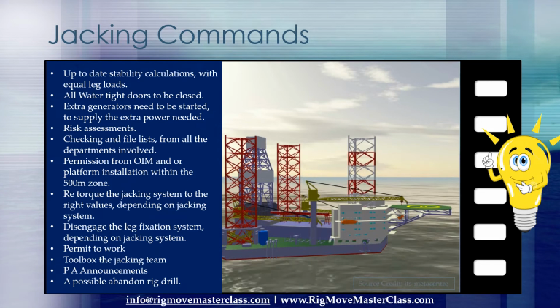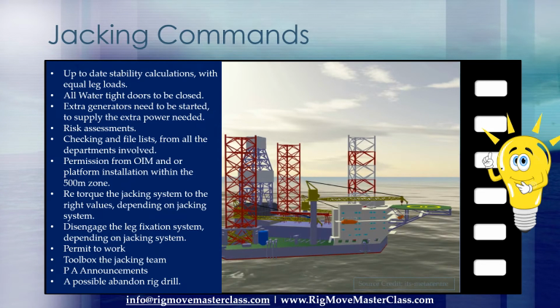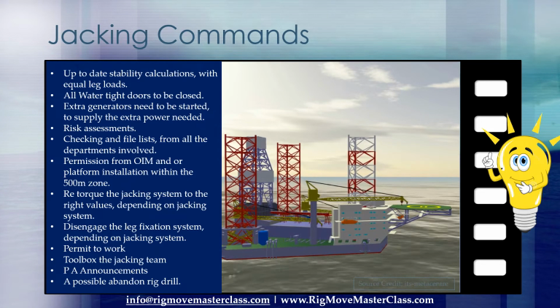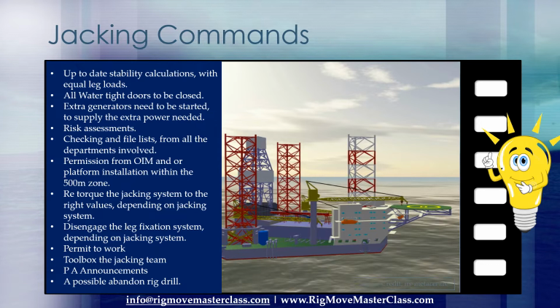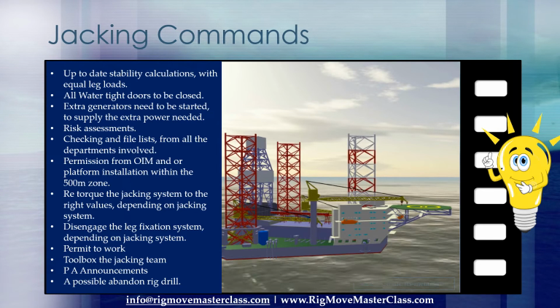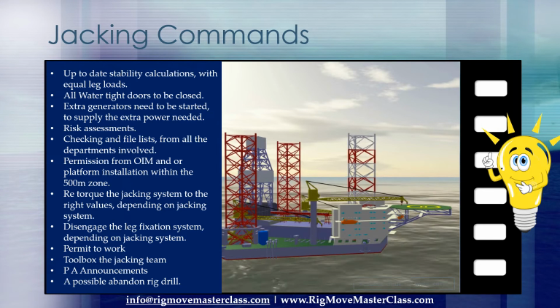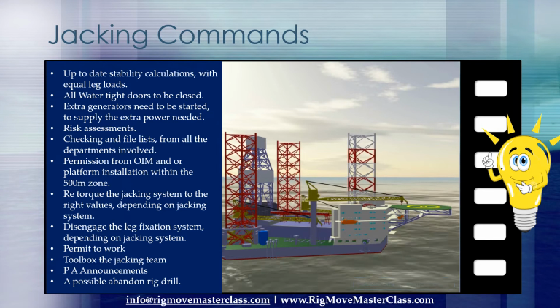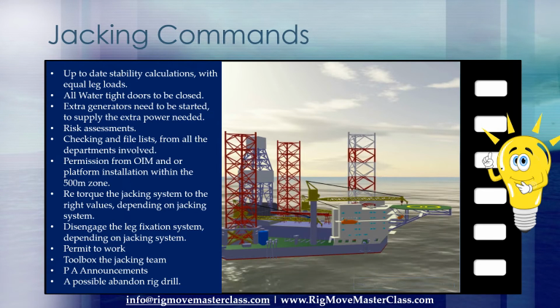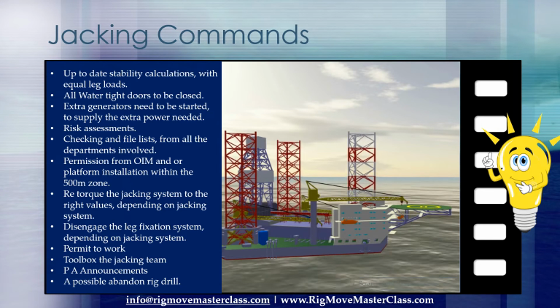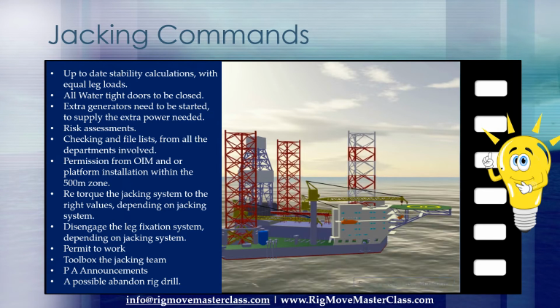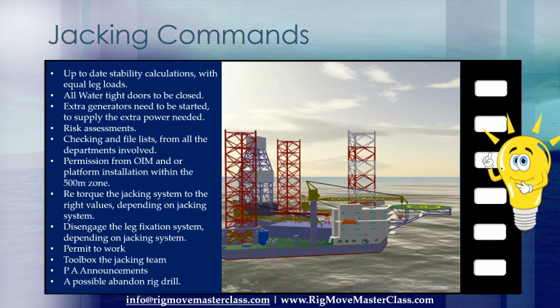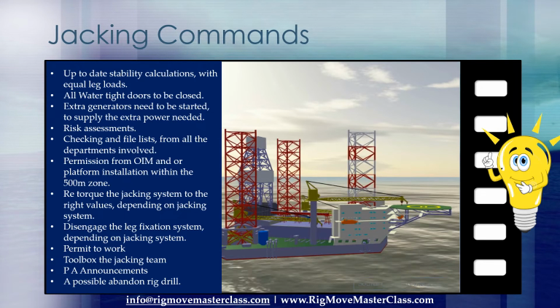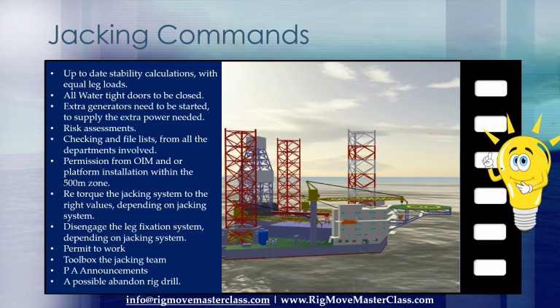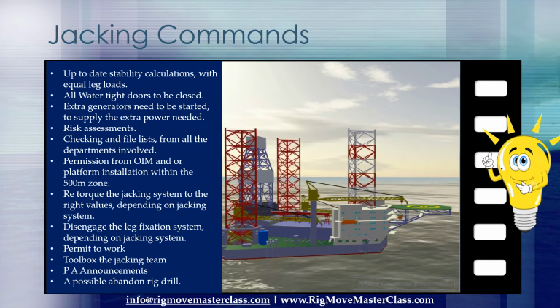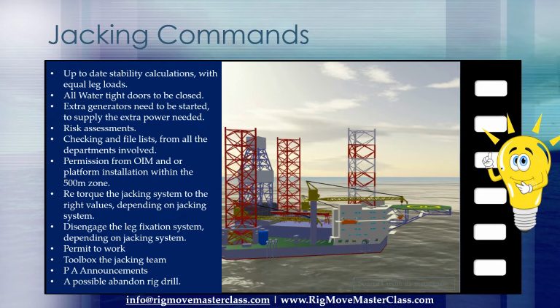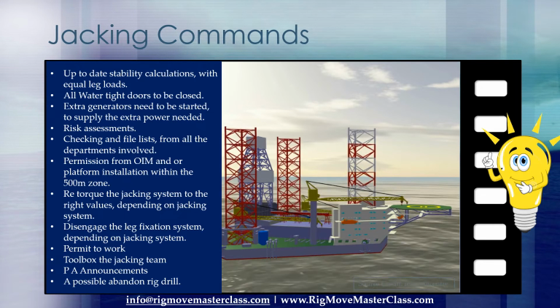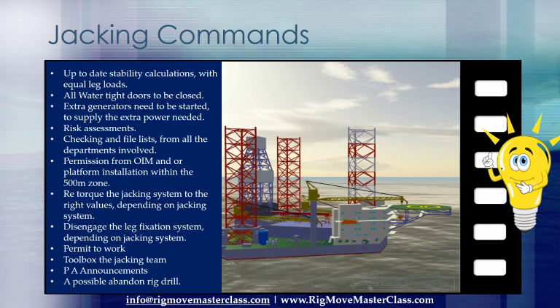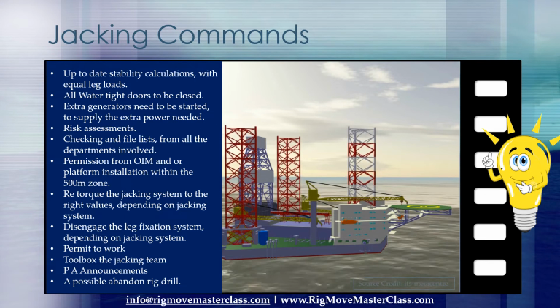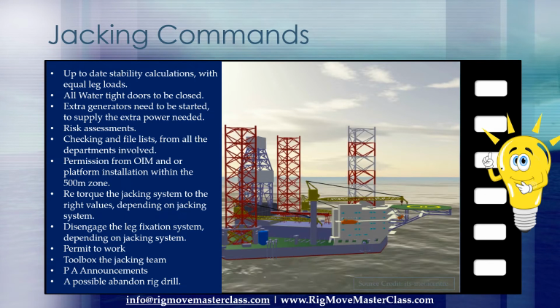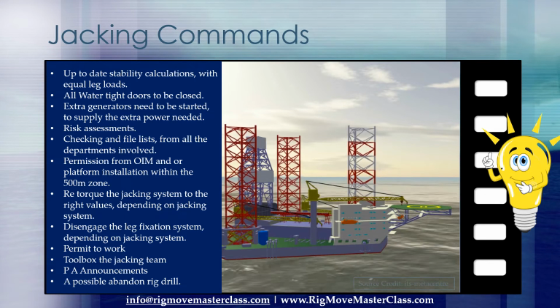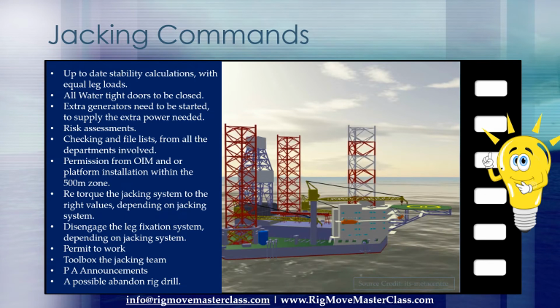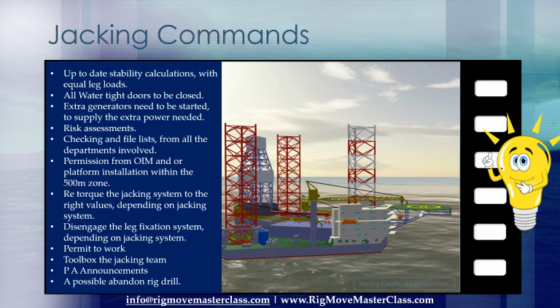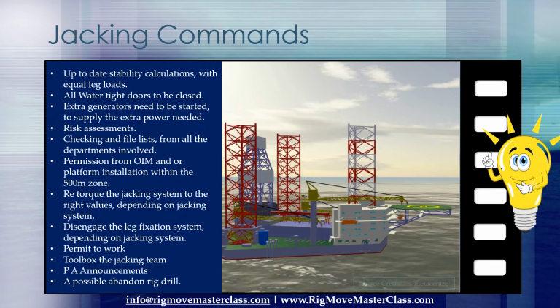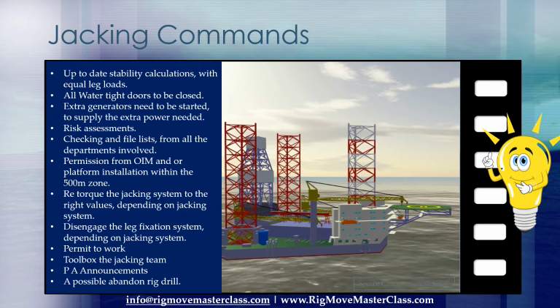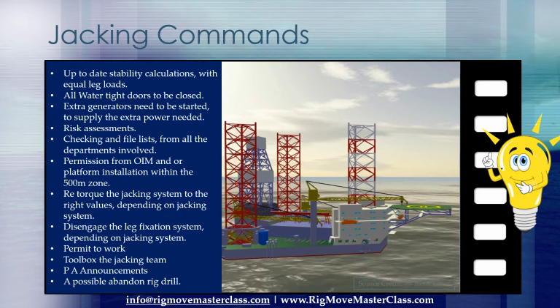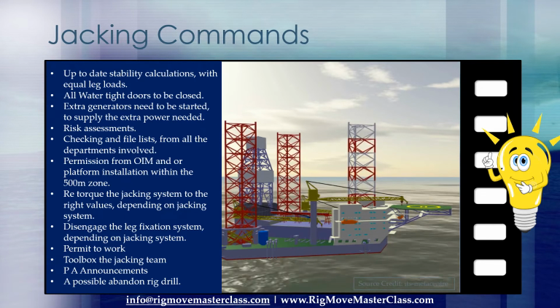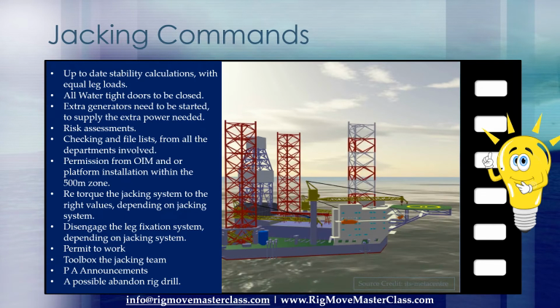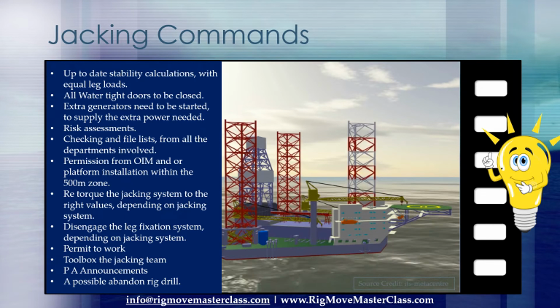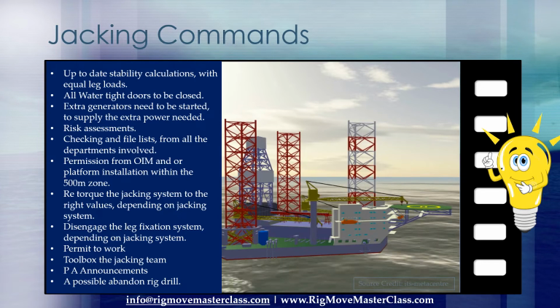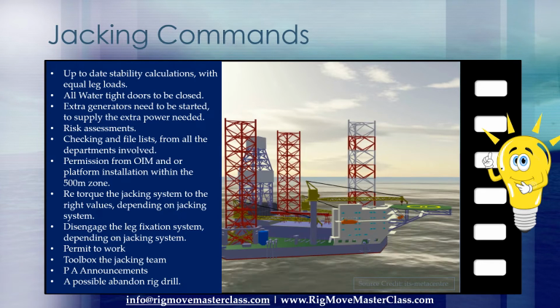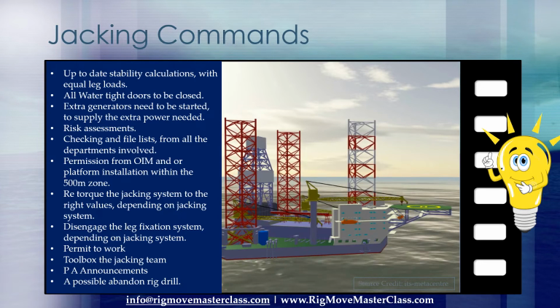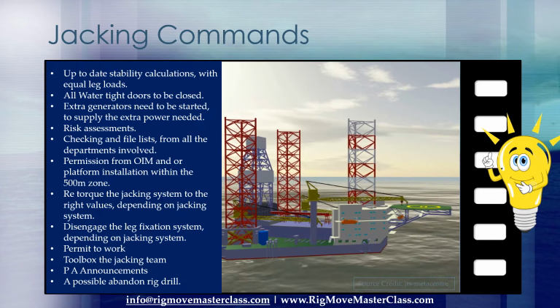It can be very dangerous at final positioning if legs are jacked in the opposite direction instead of the ordered direction.